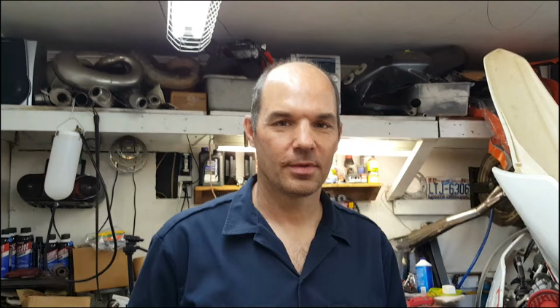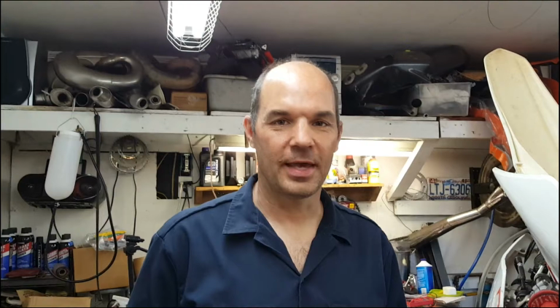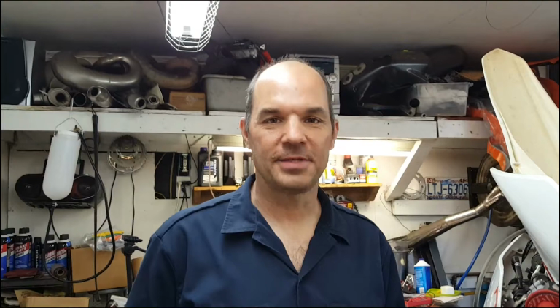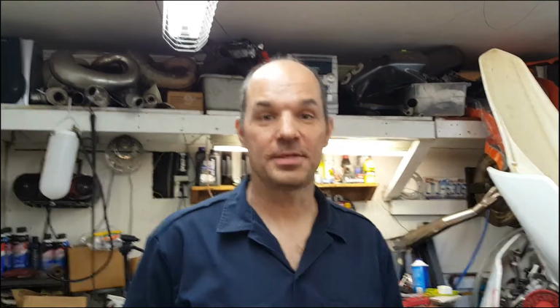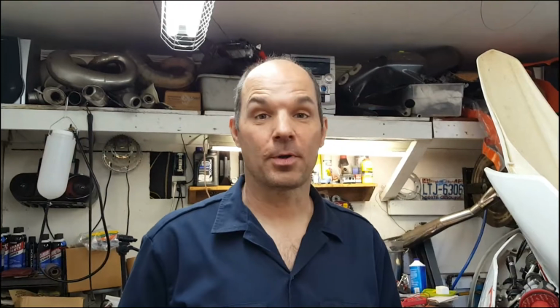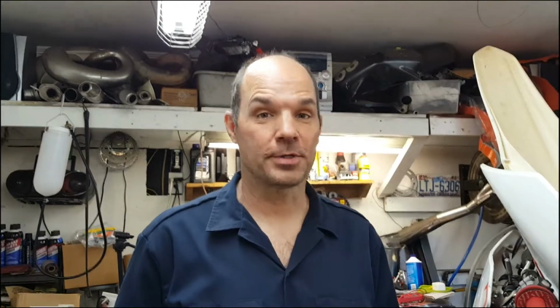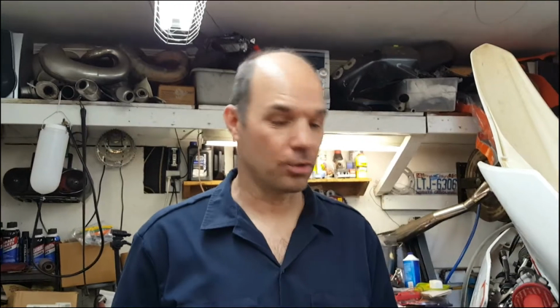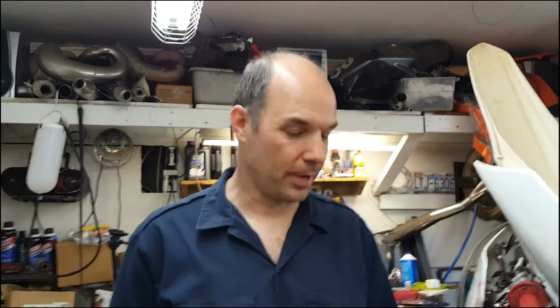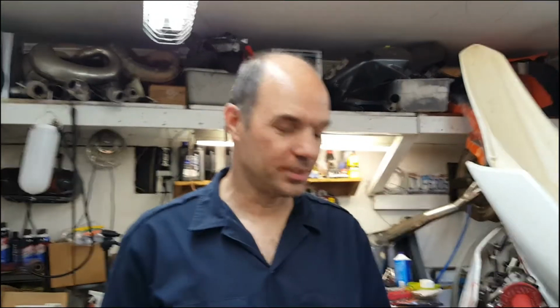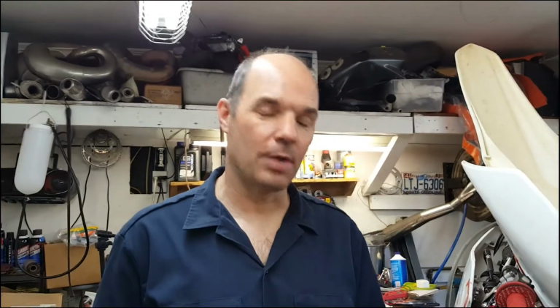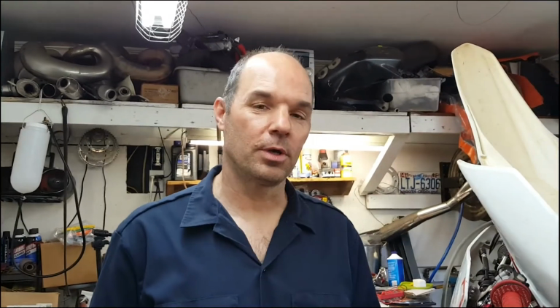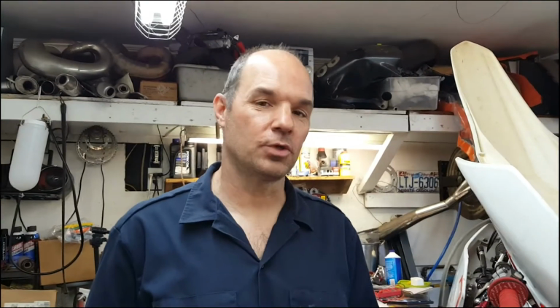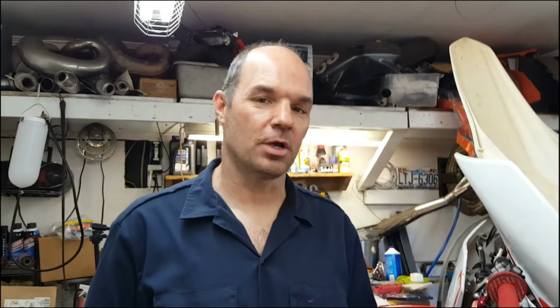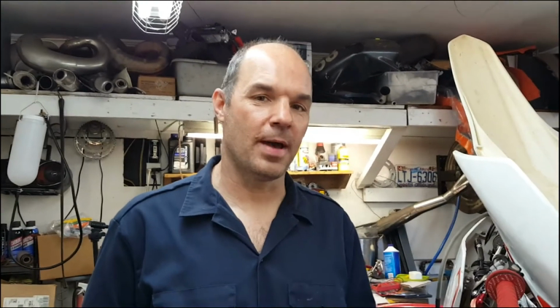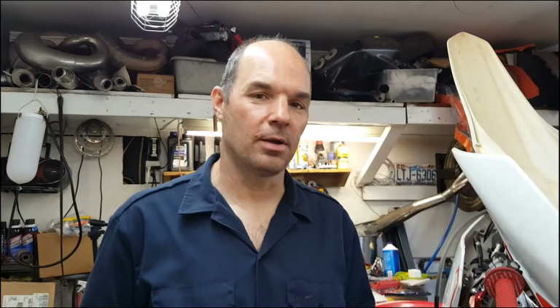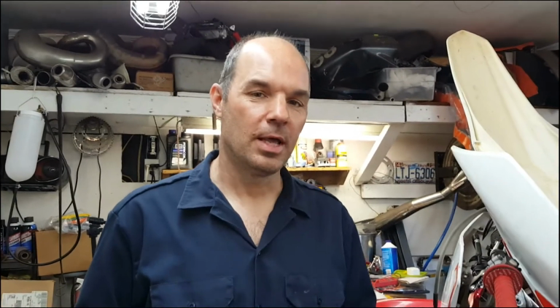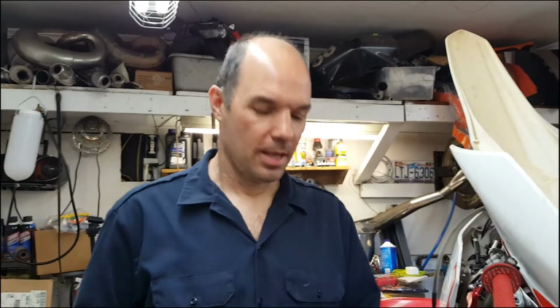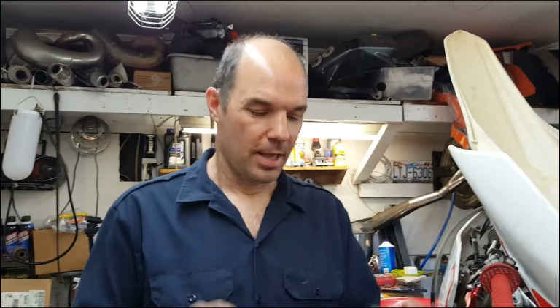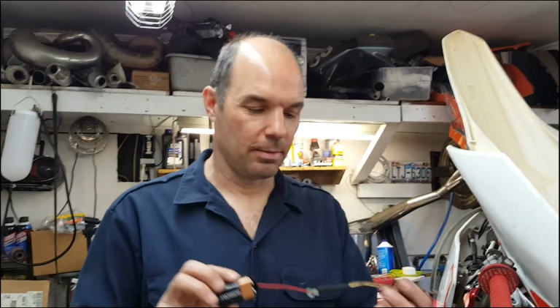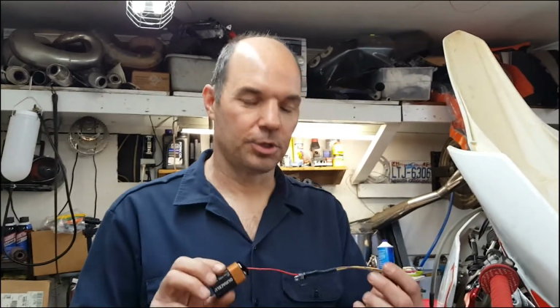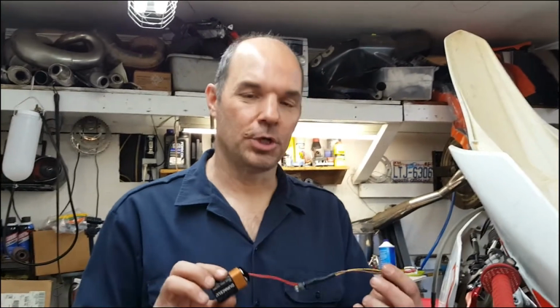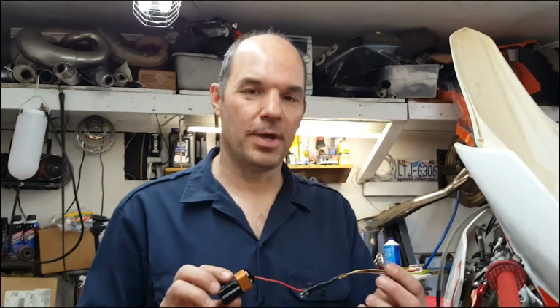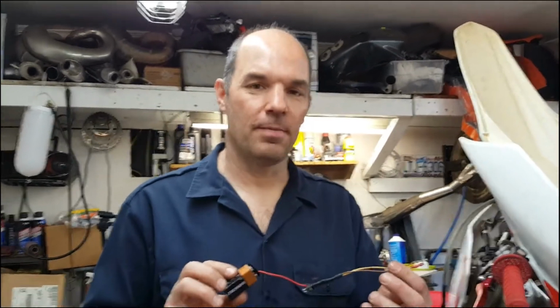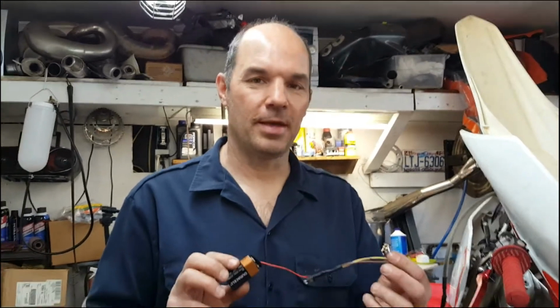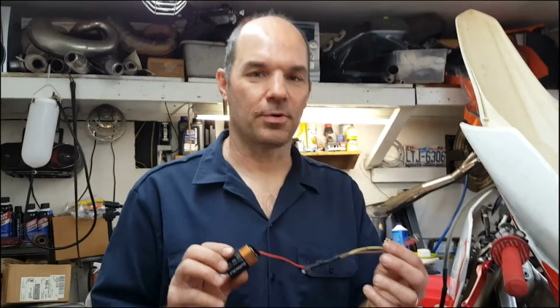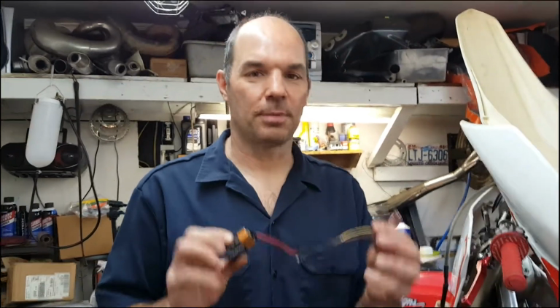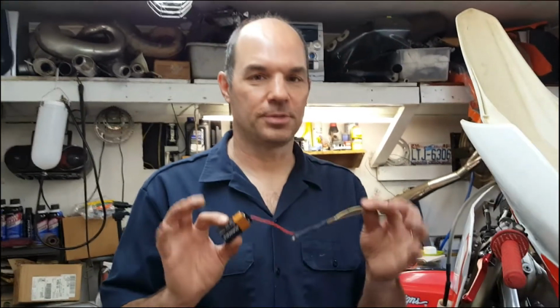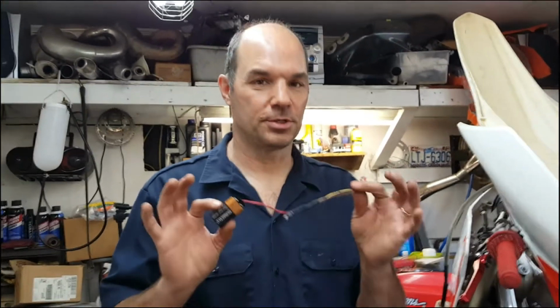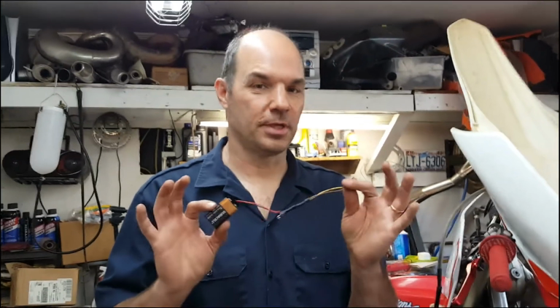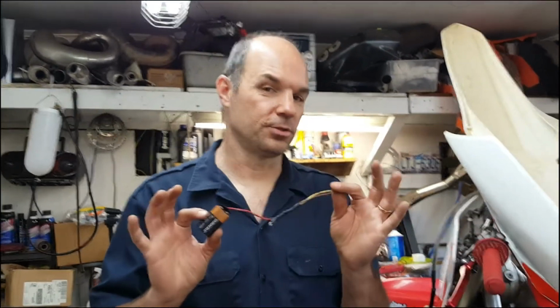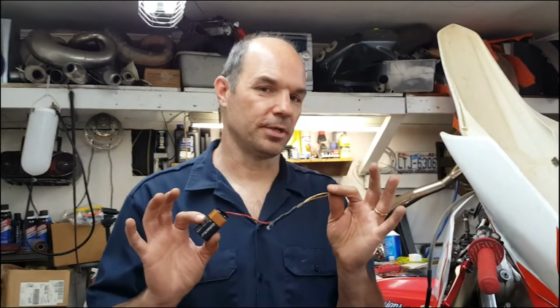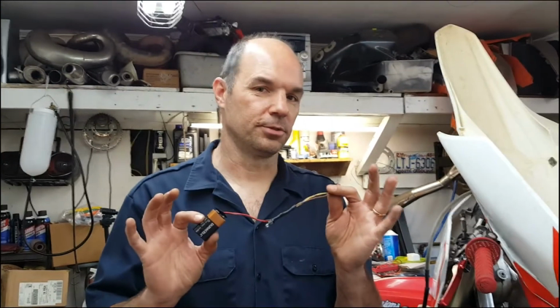Hey guys, this is Typical Psych Repair. Today we're going to talk about, and I'm going to show you how to make a throttle position sensor tester.